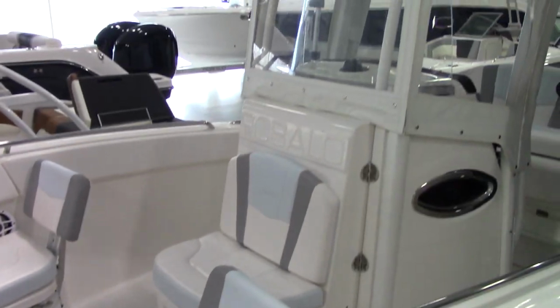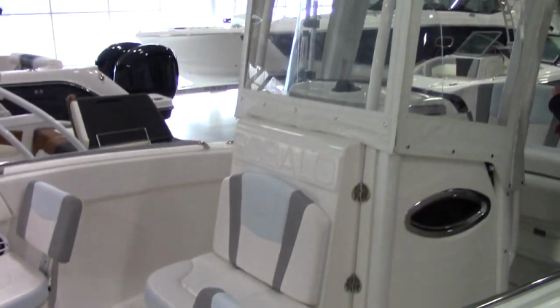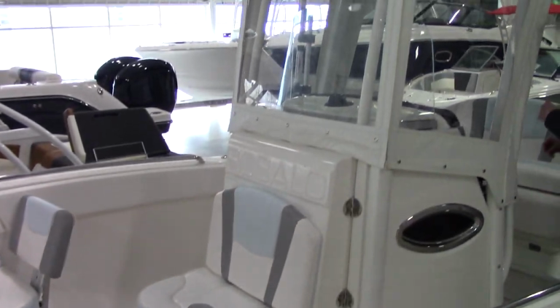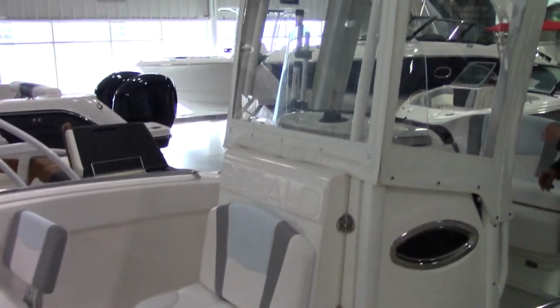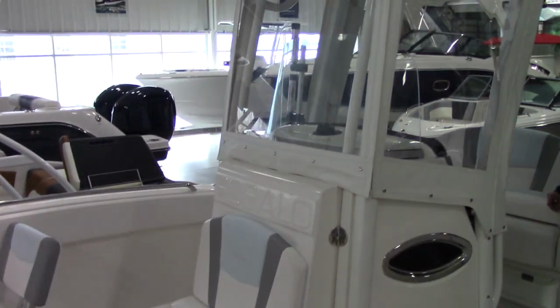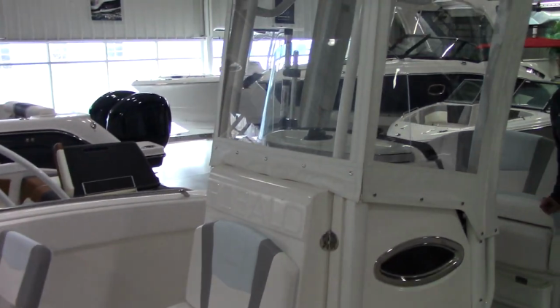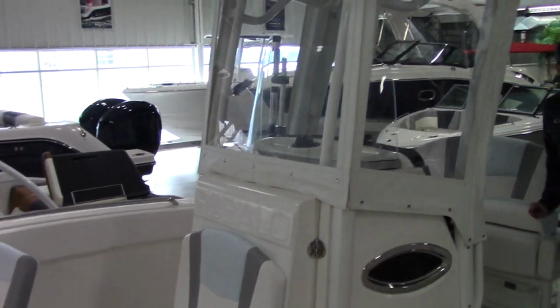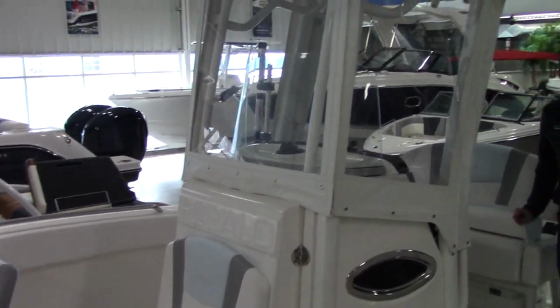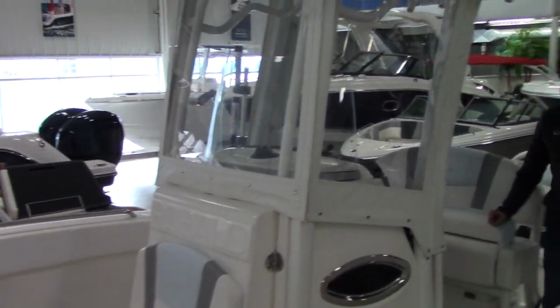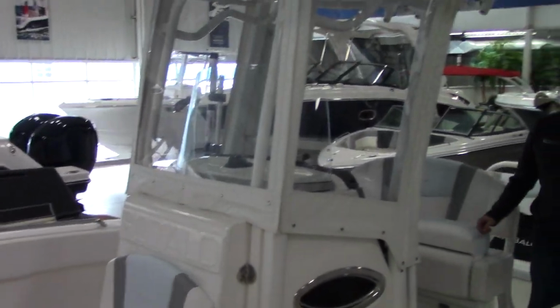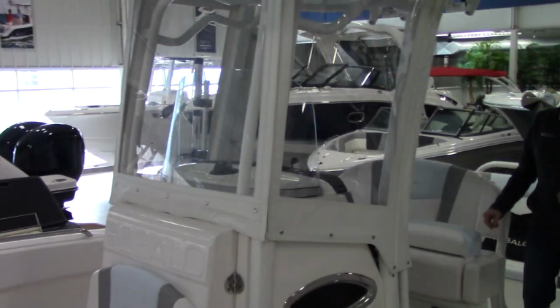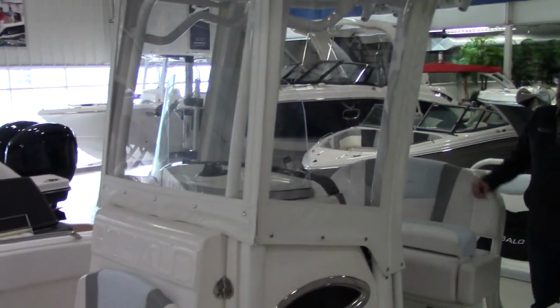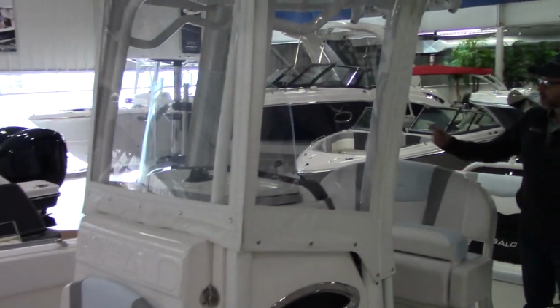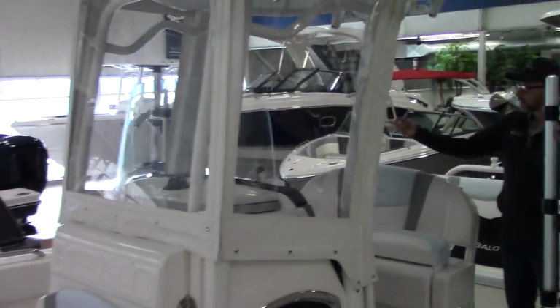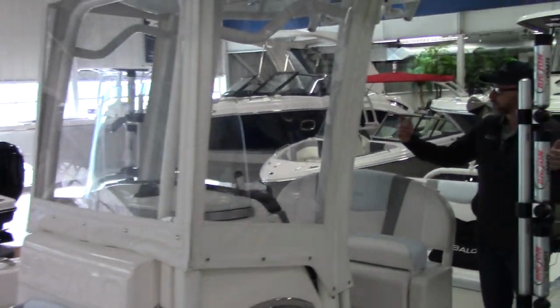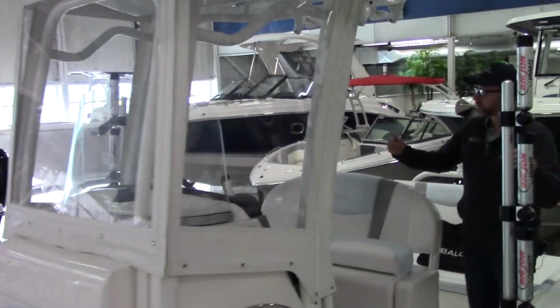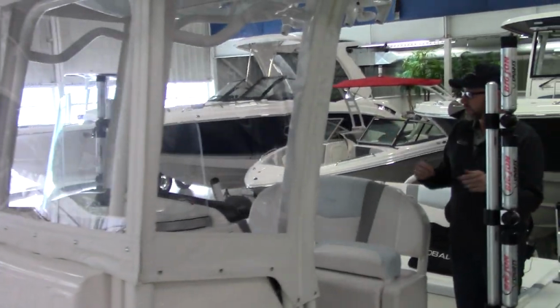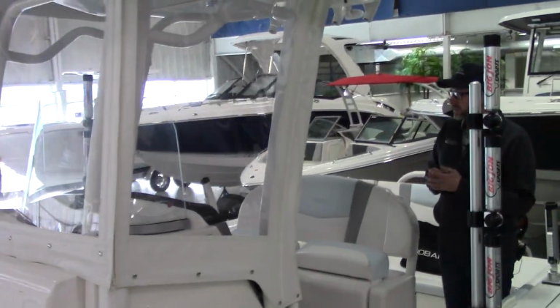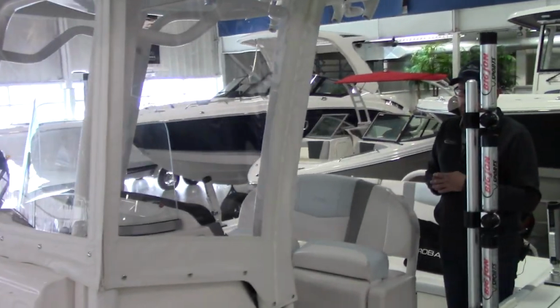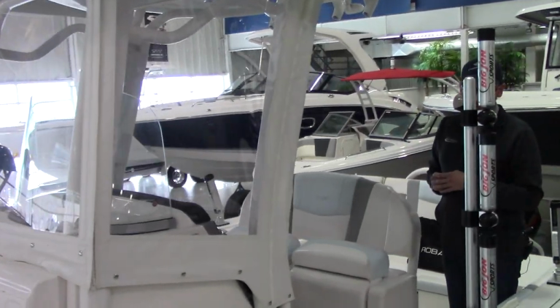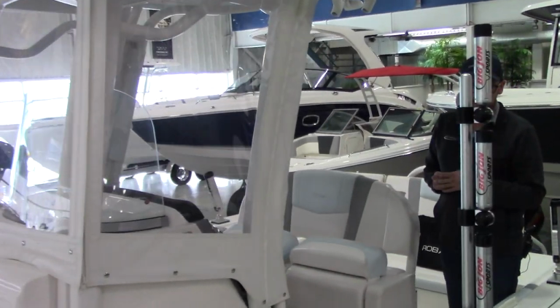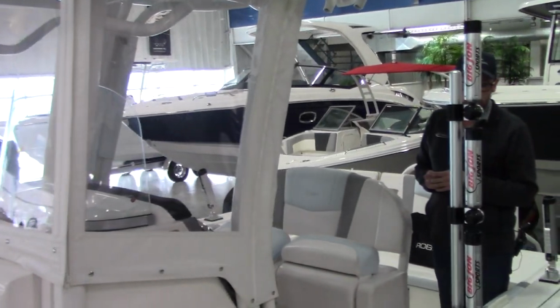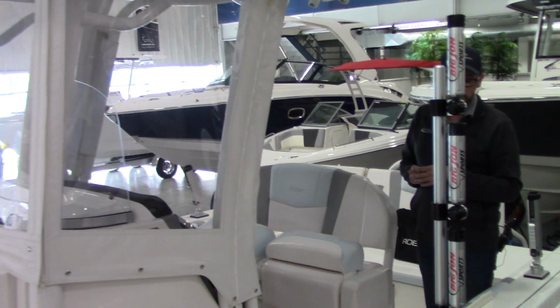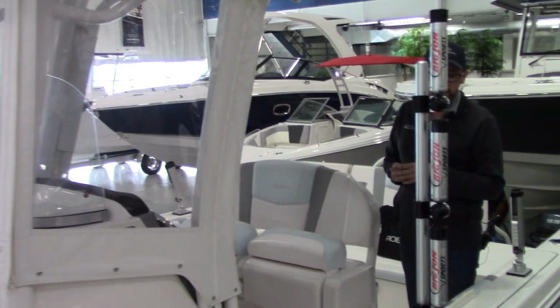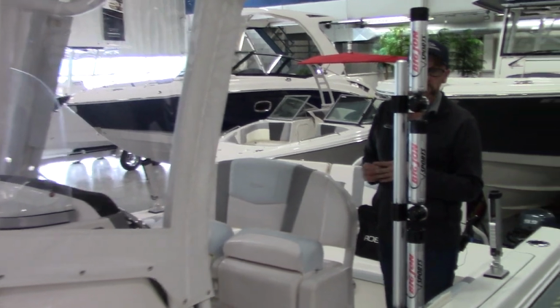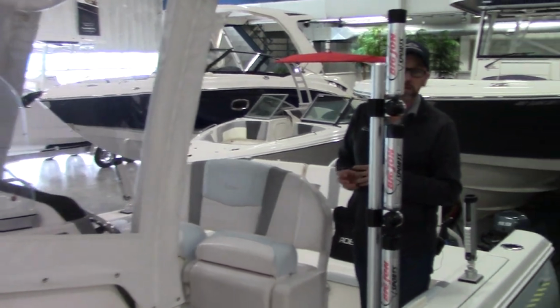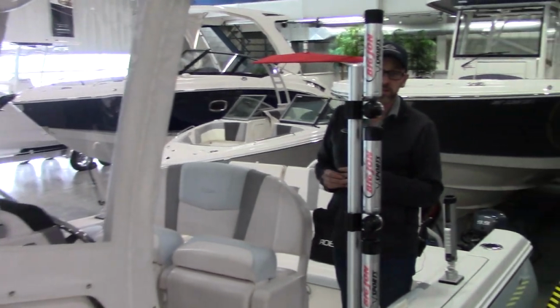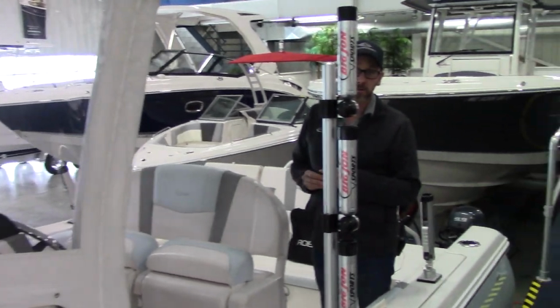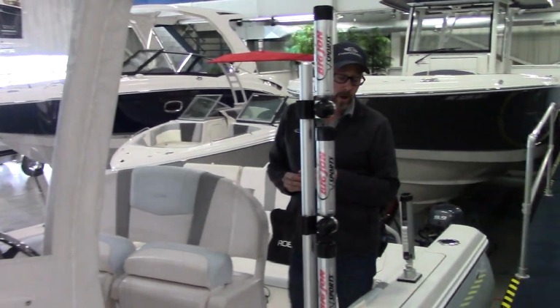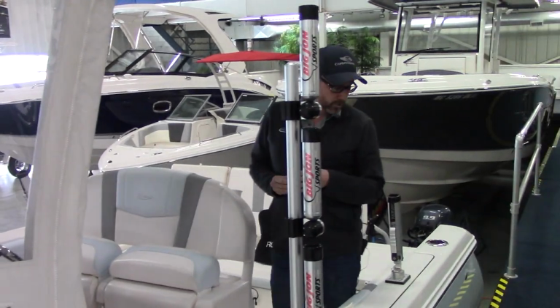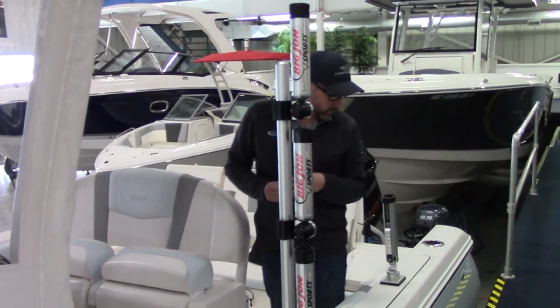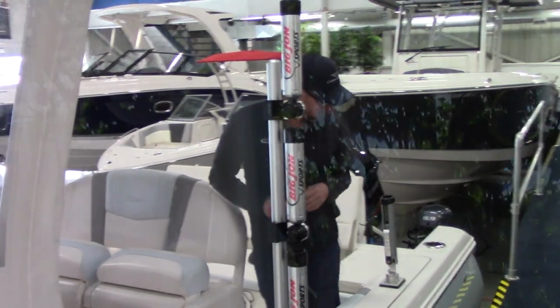As you move aft, you've got on both sides, port and starboard, big John Rod trees.